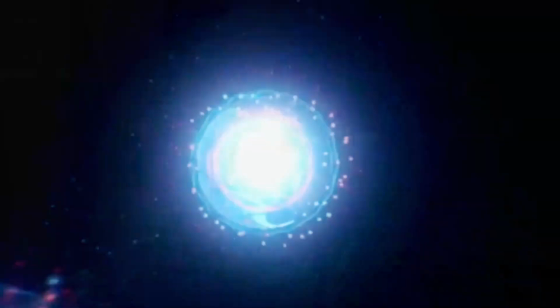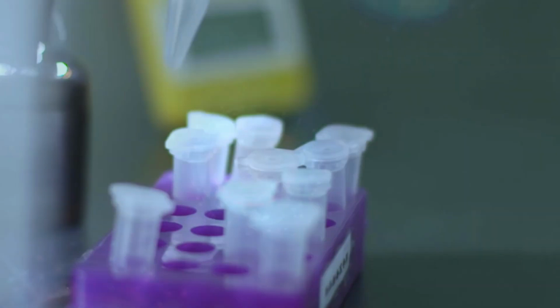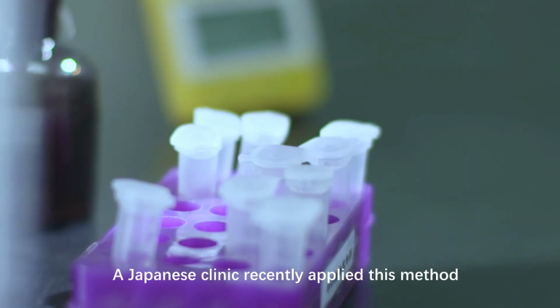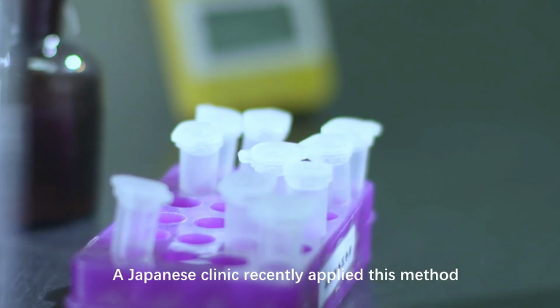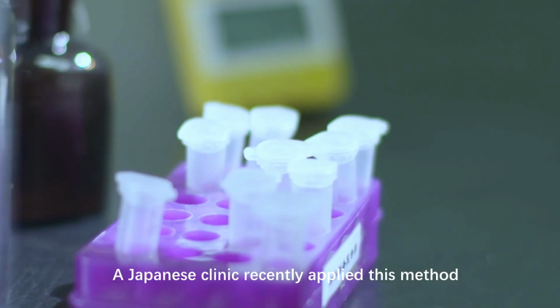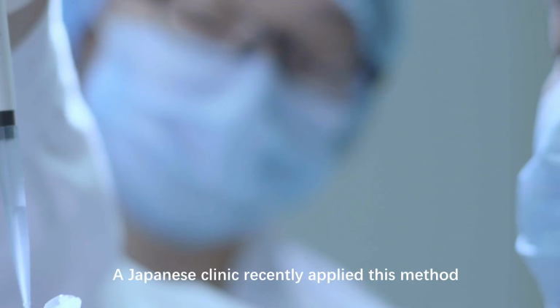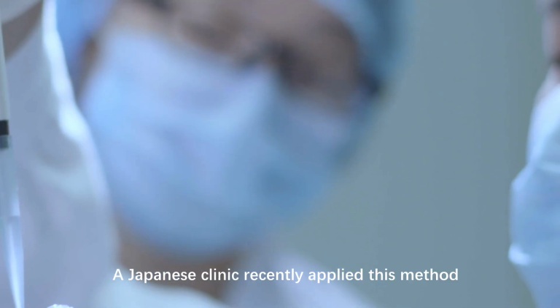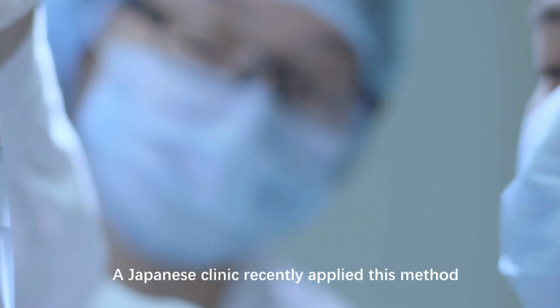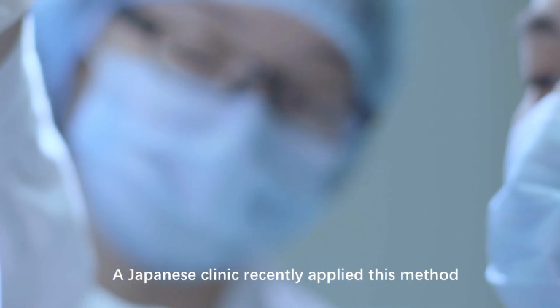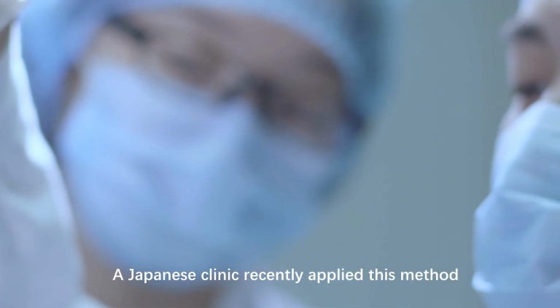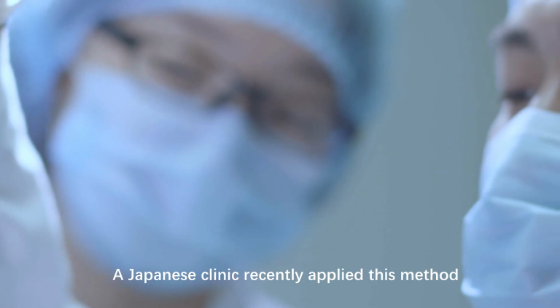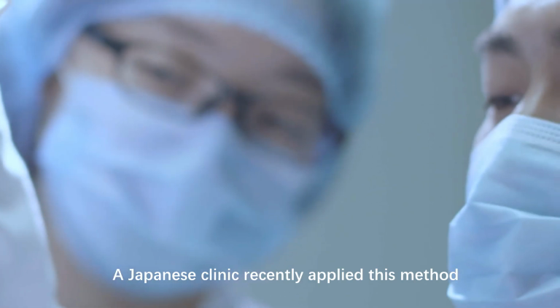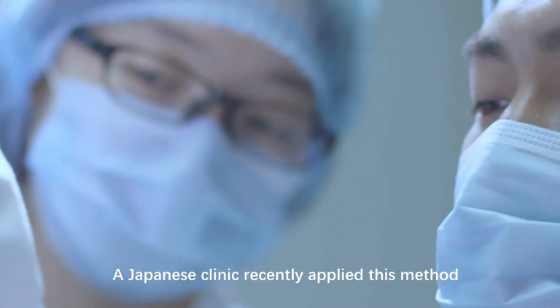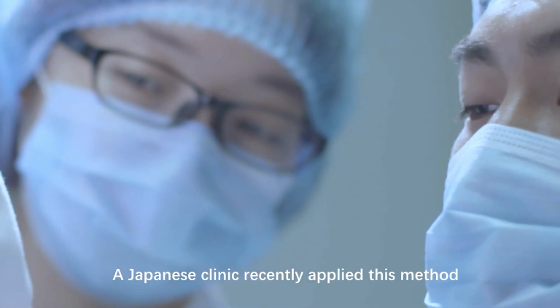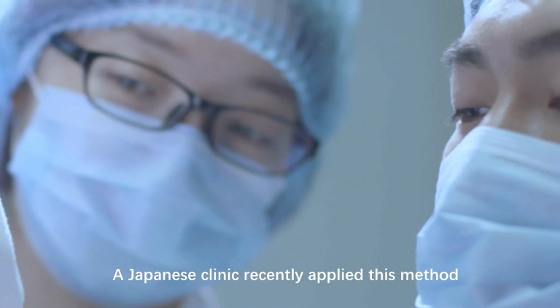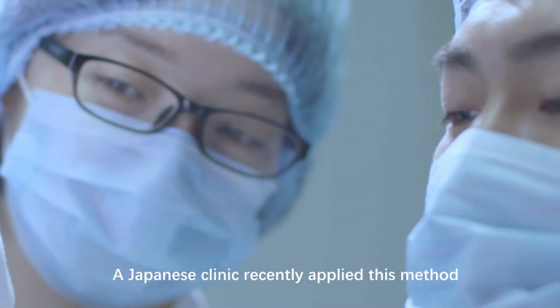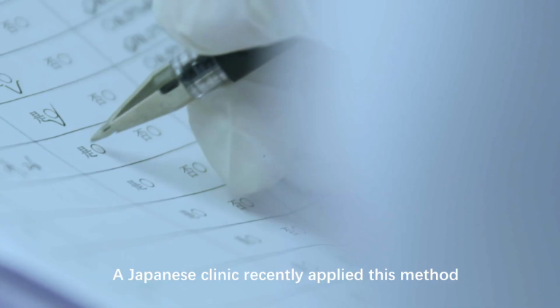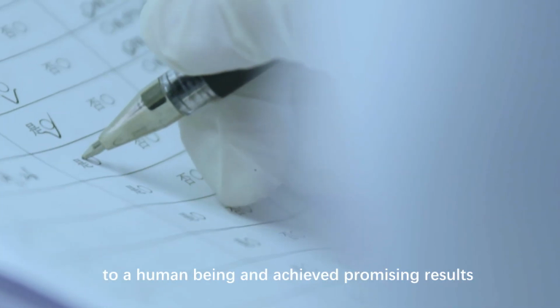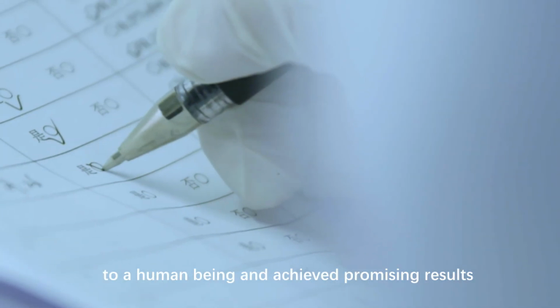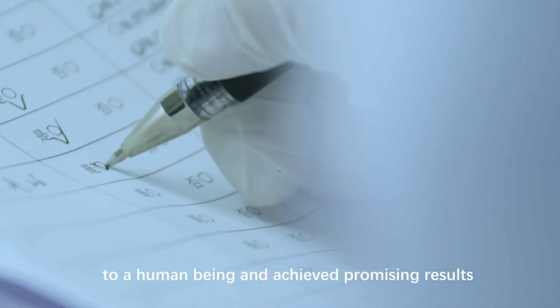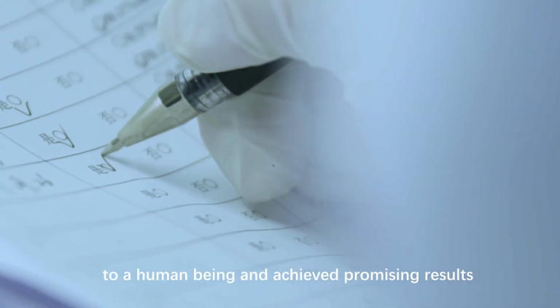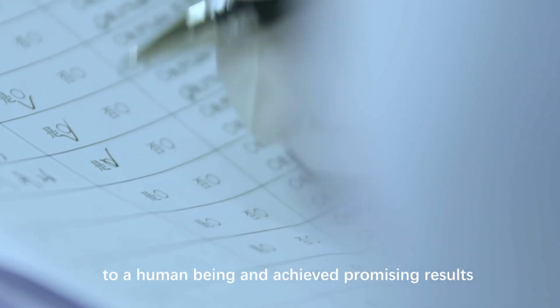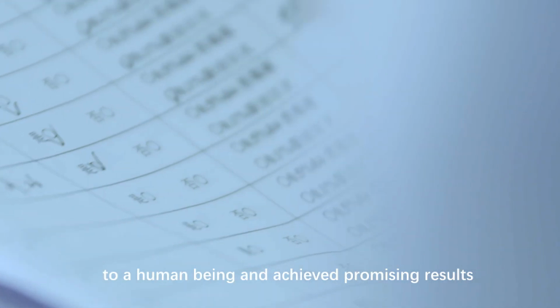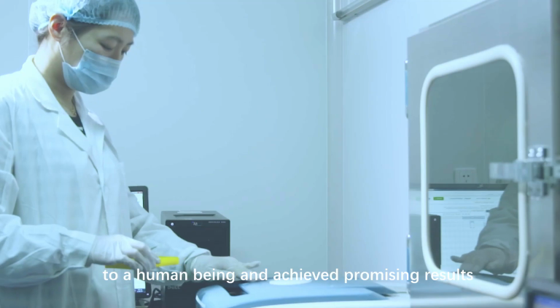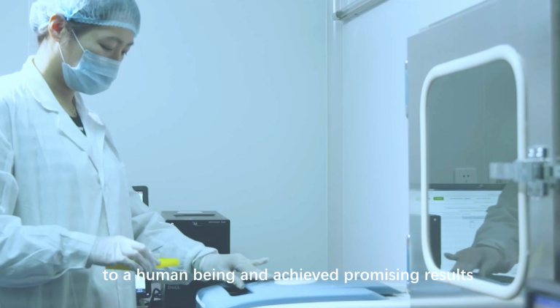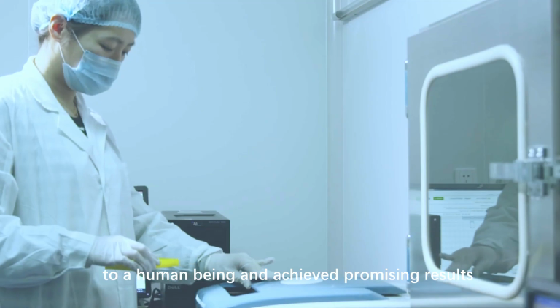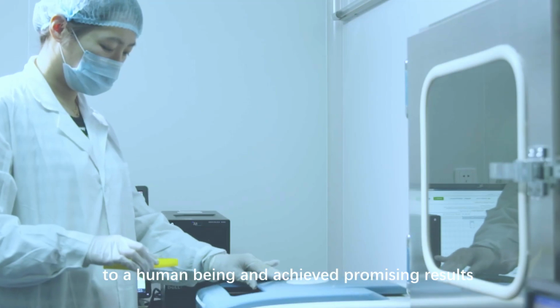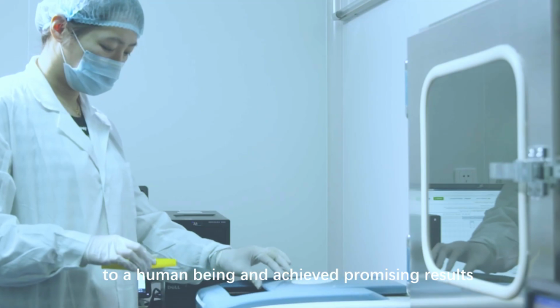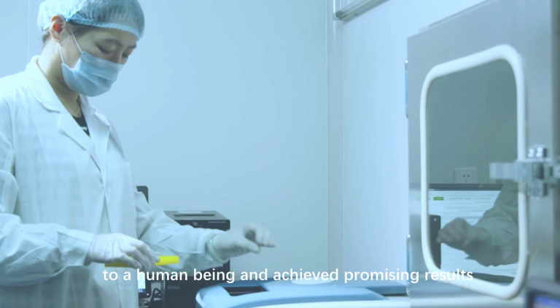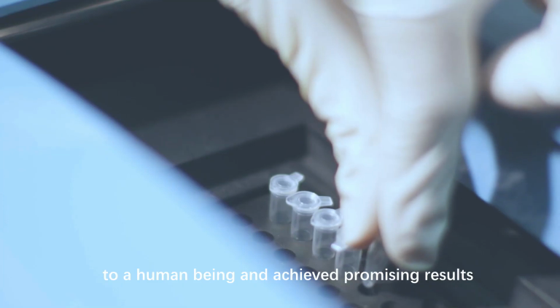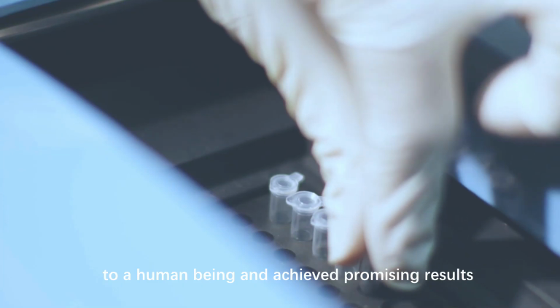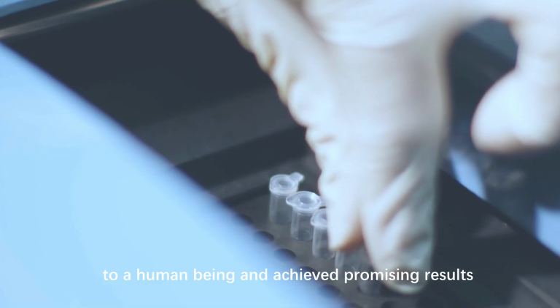A Japanese clinic recently applied this method to a human being and achieved promising results.